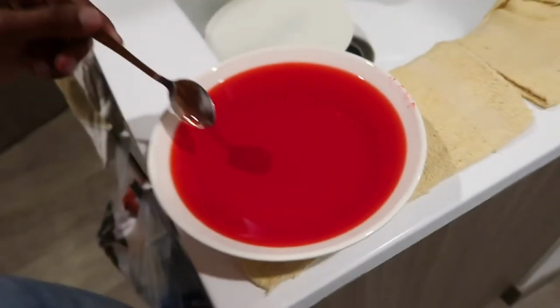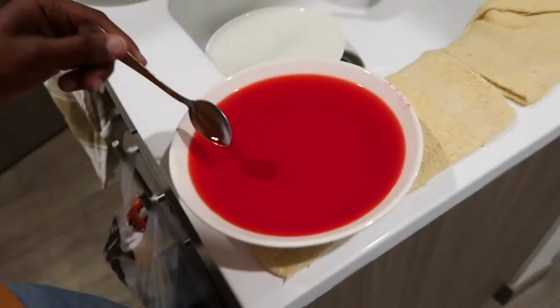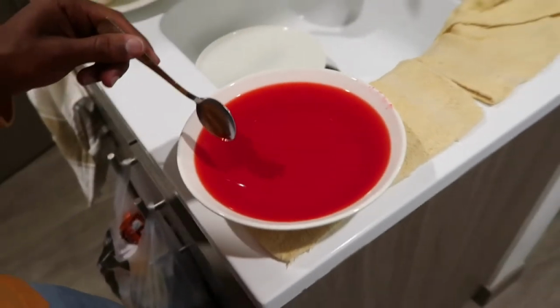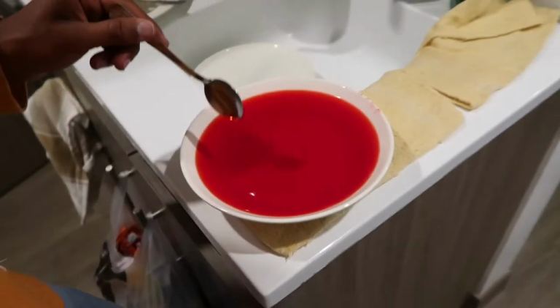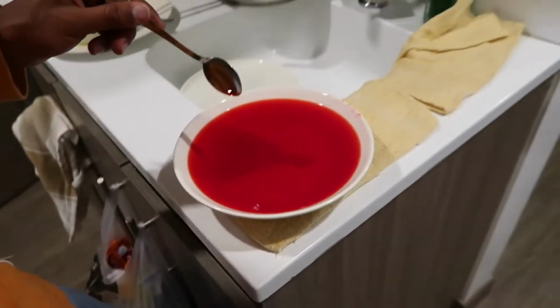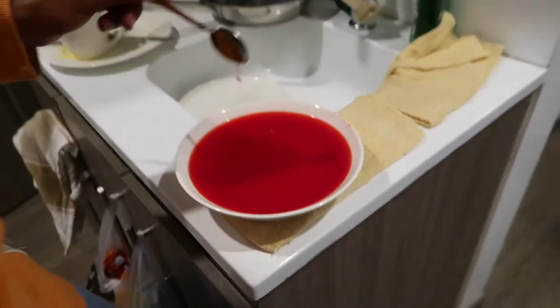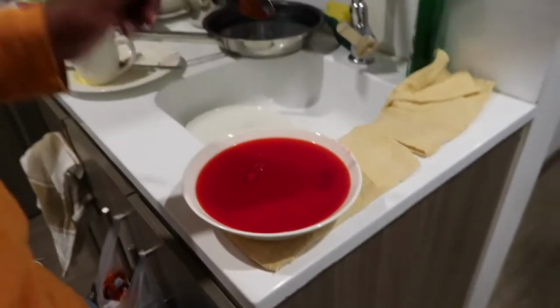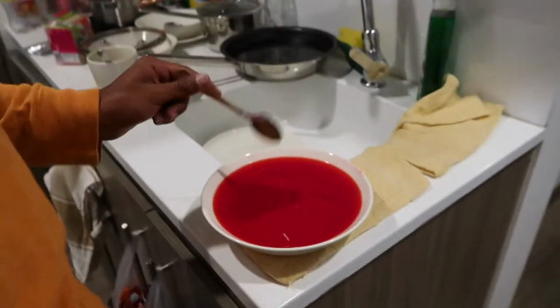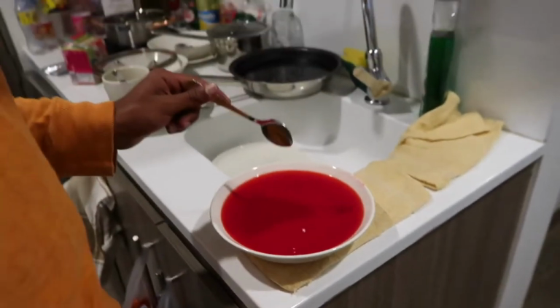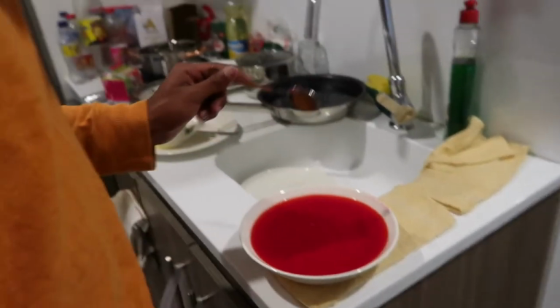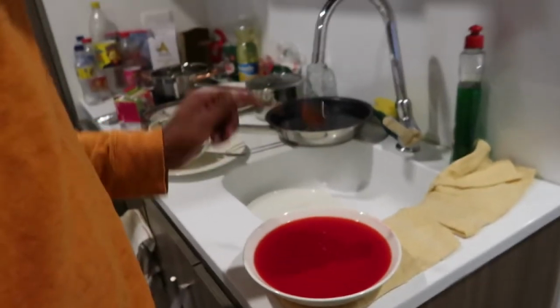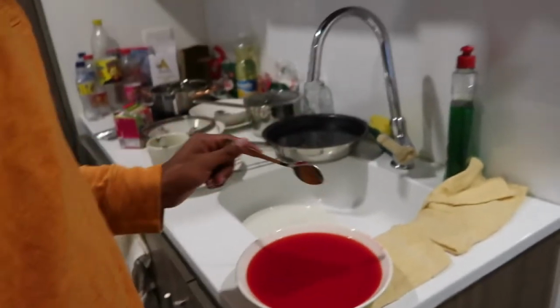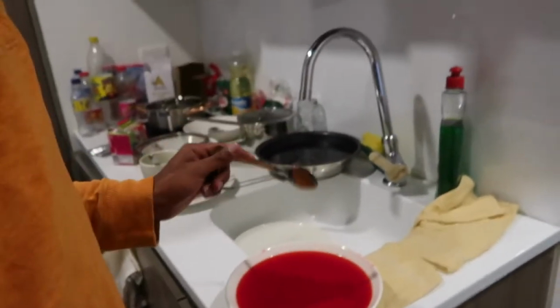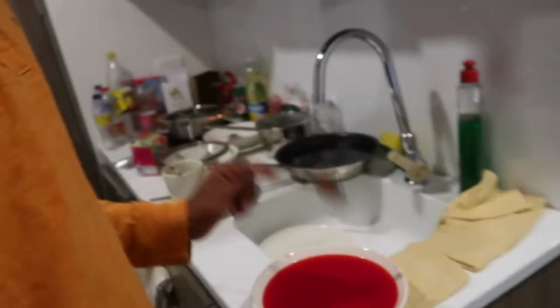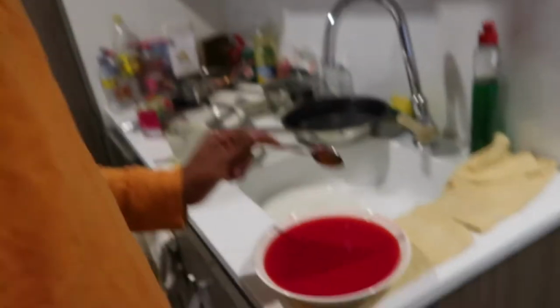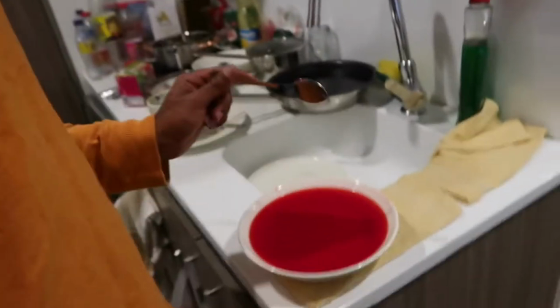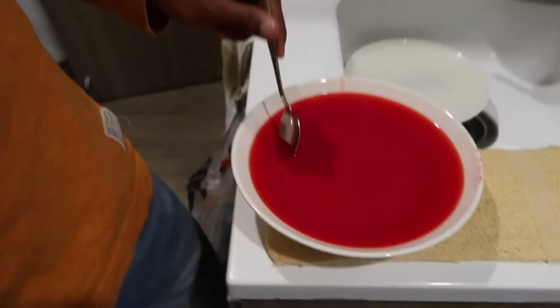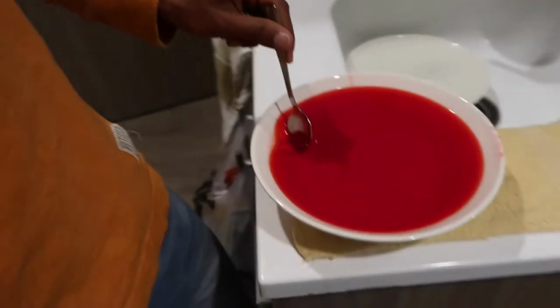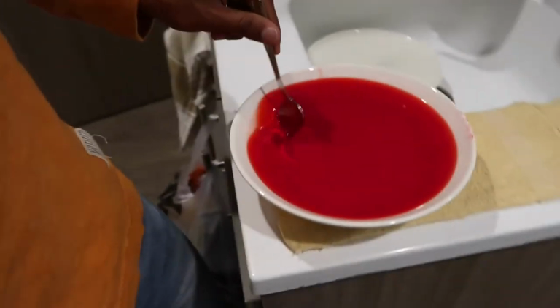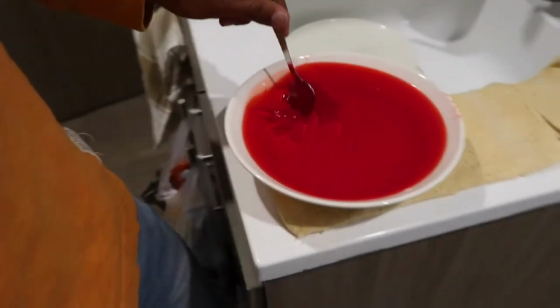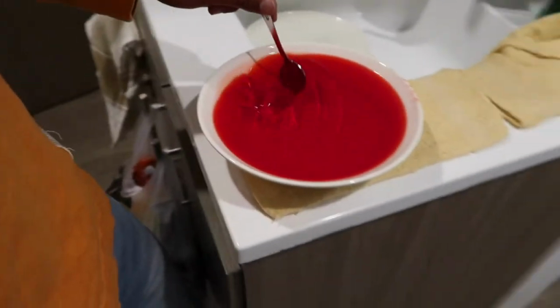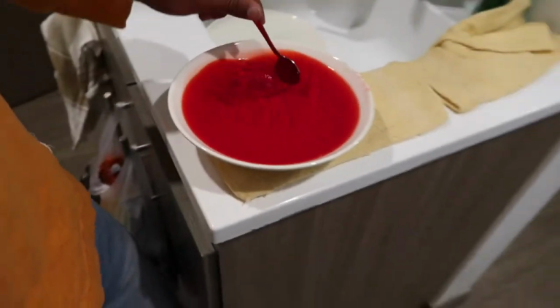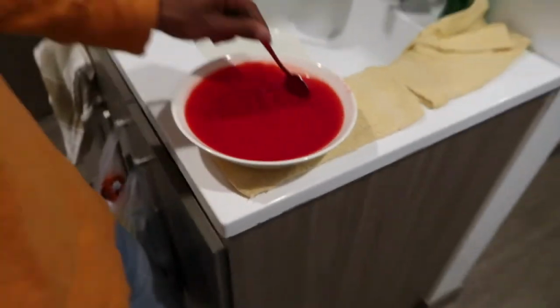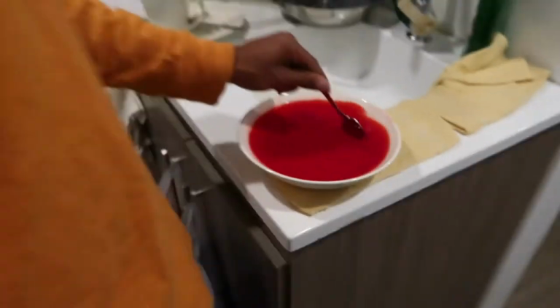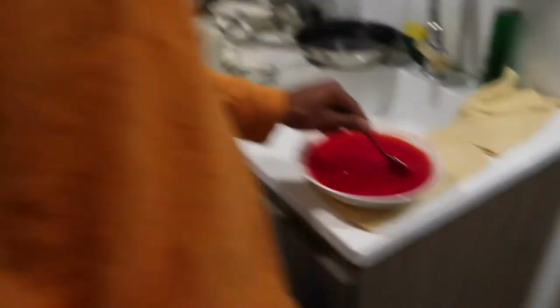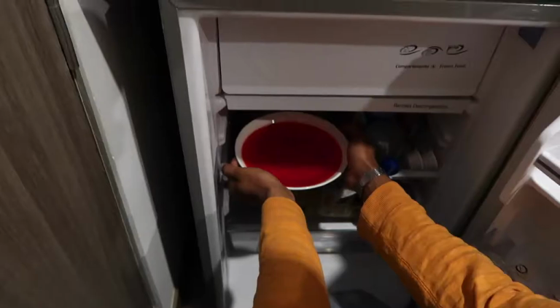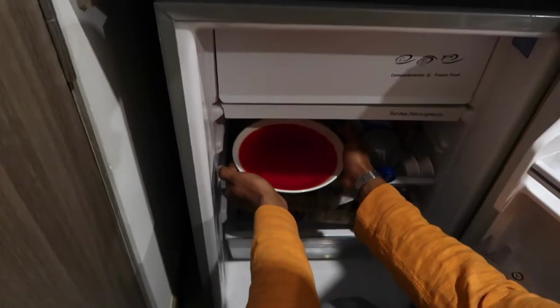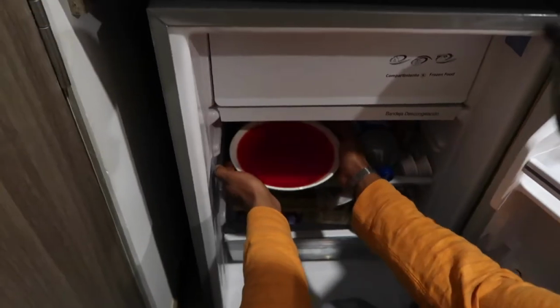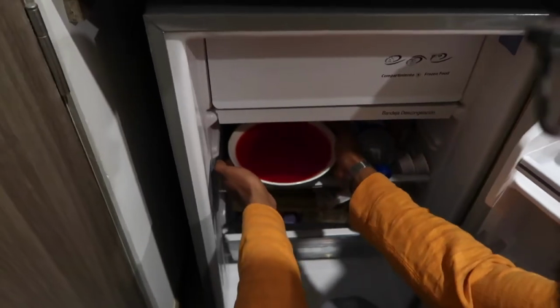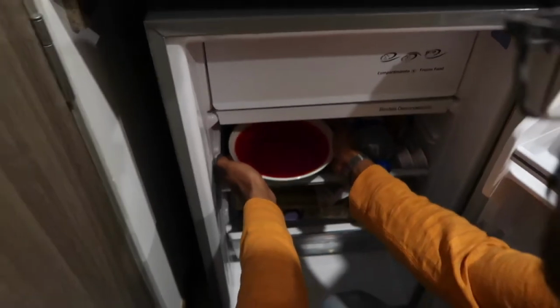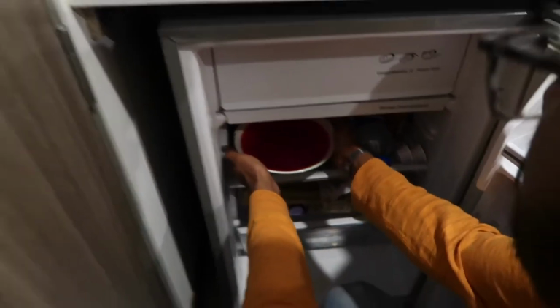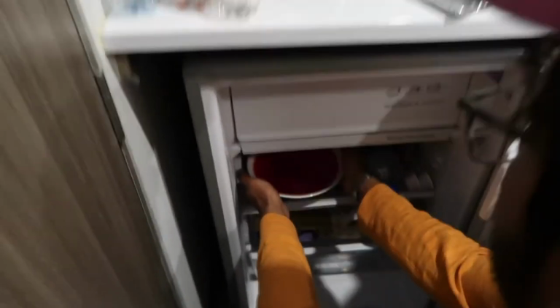It's perfect. Chuck it in the fridge. Rapido rapido.